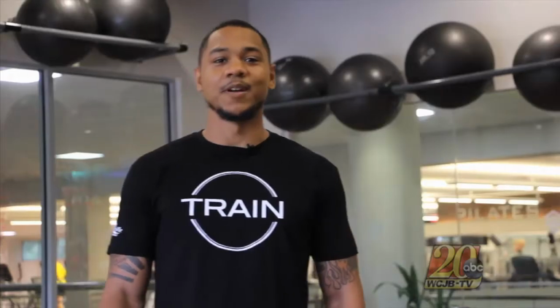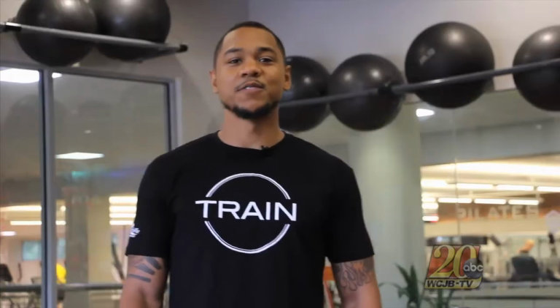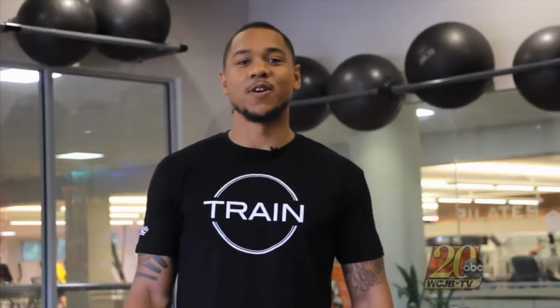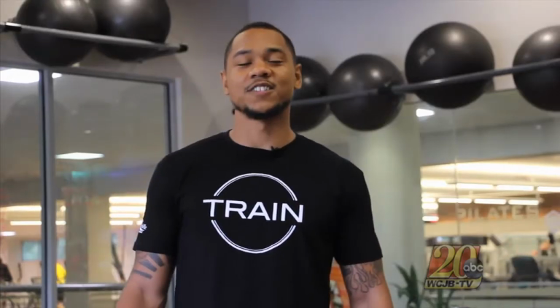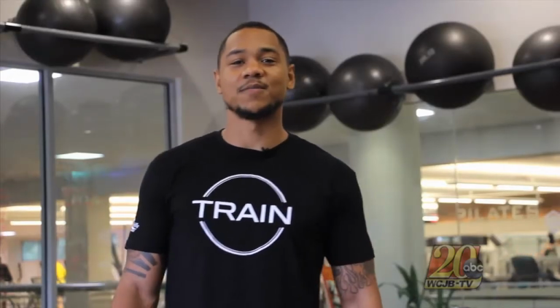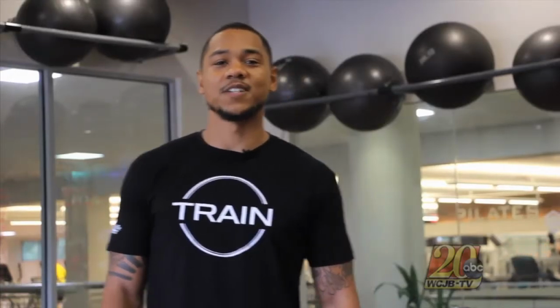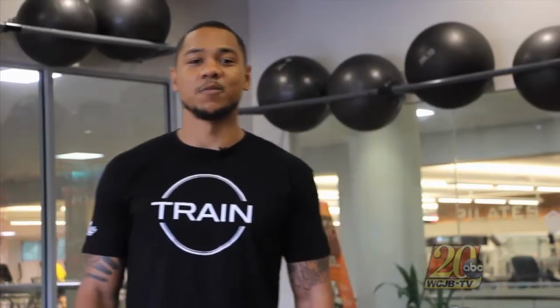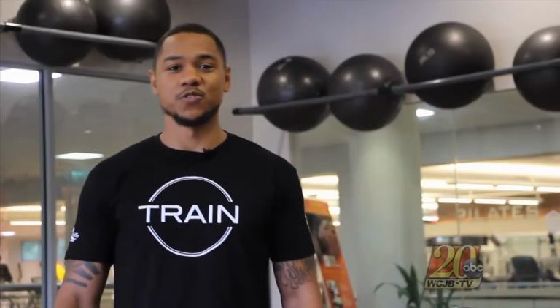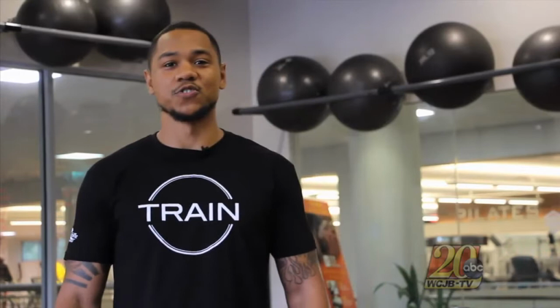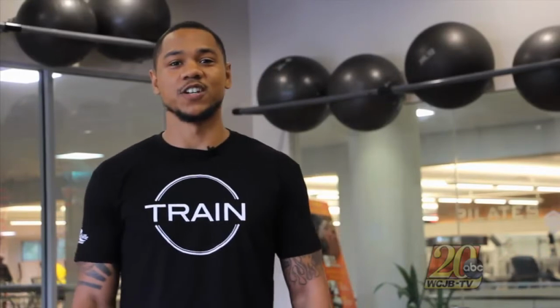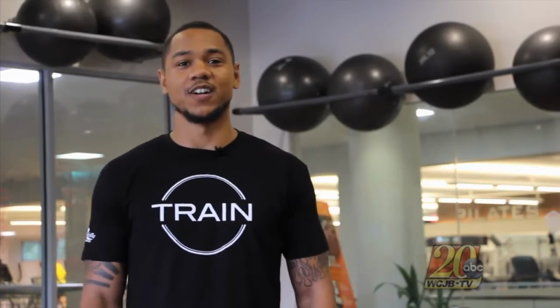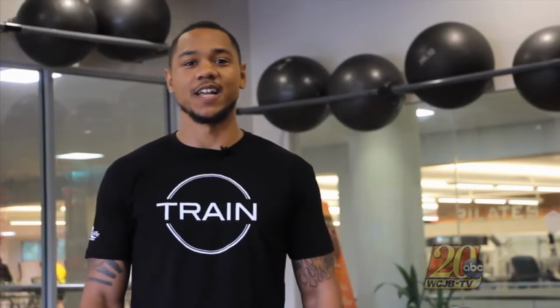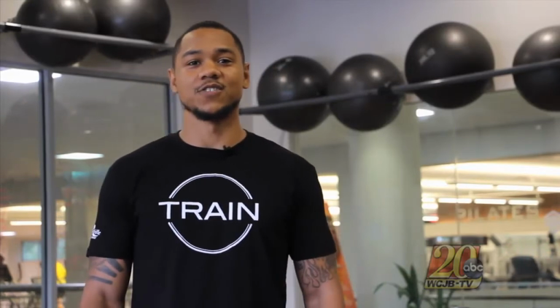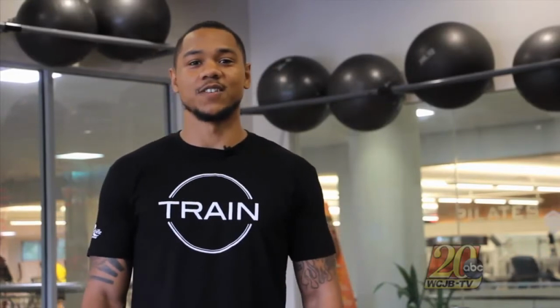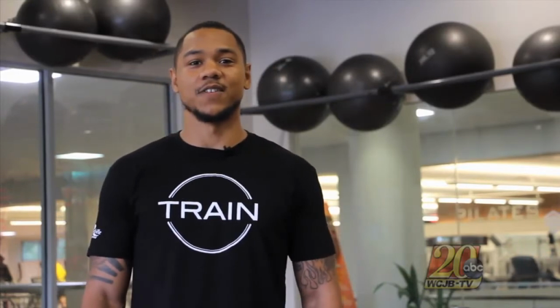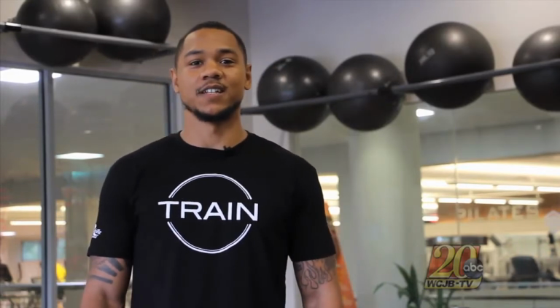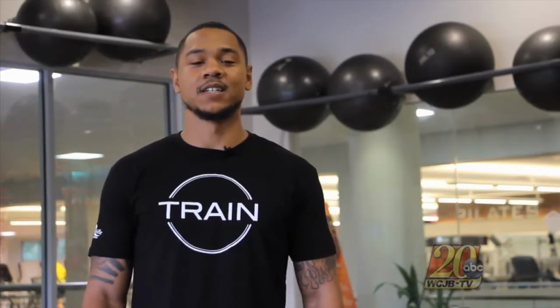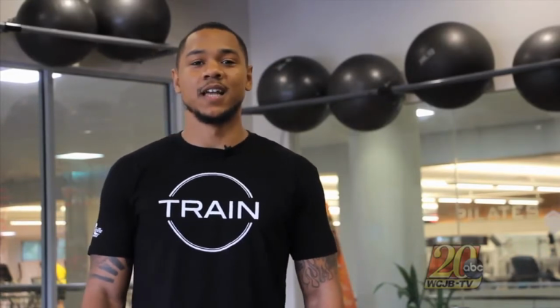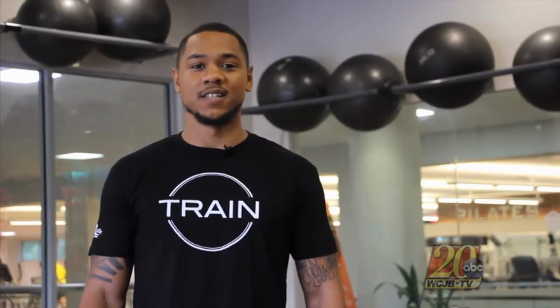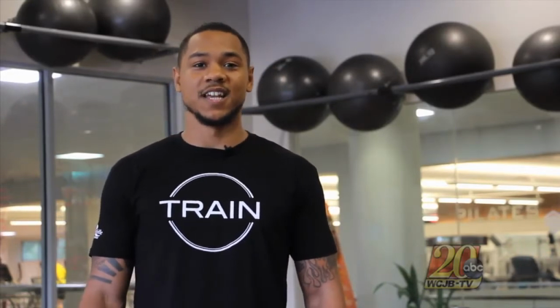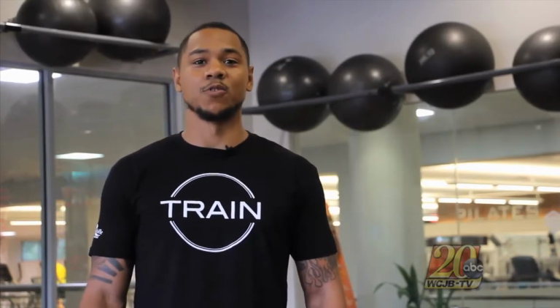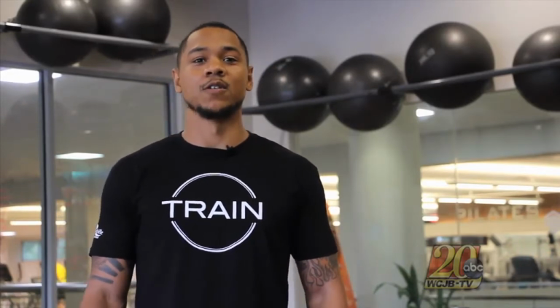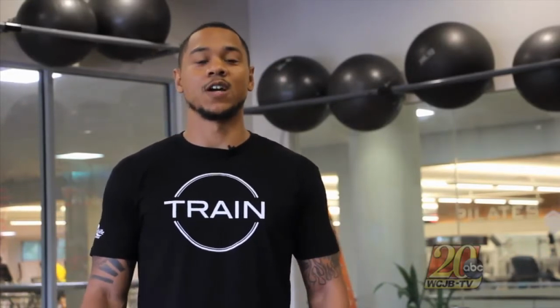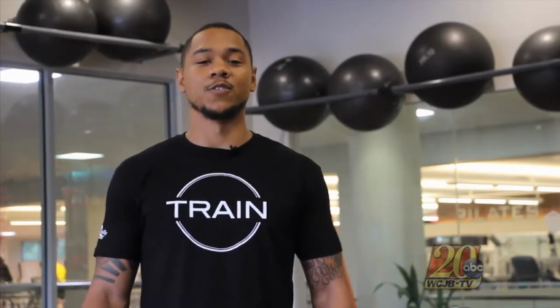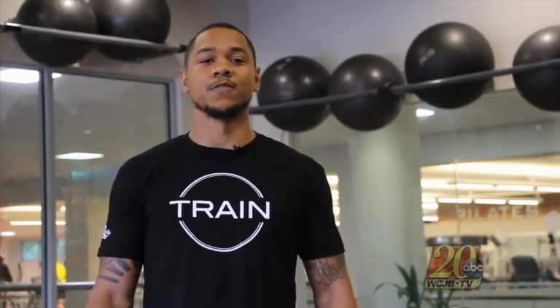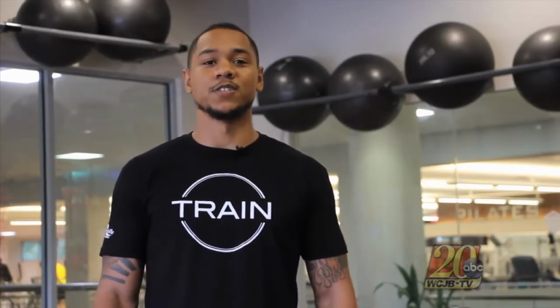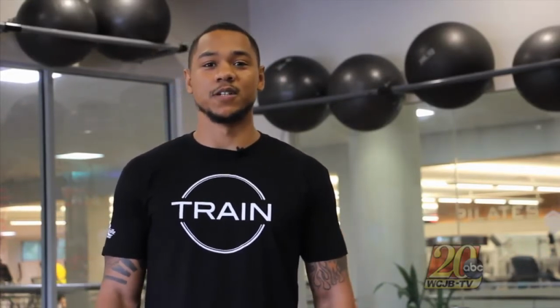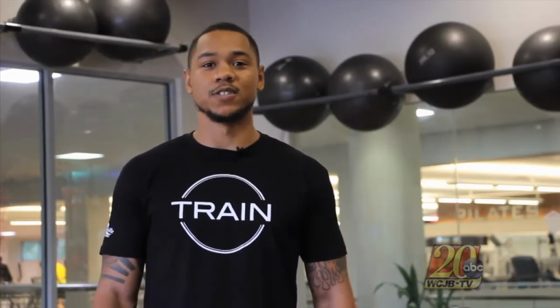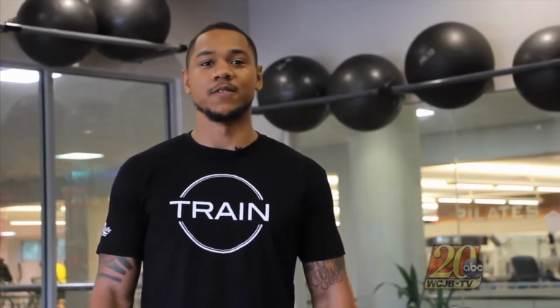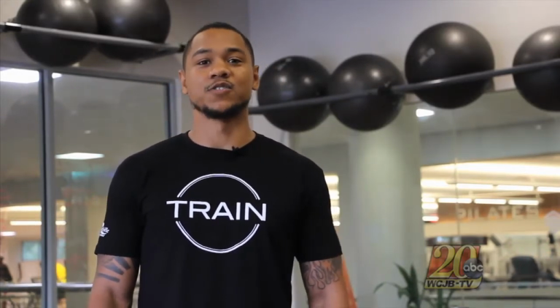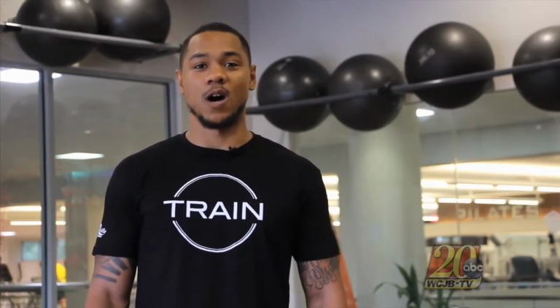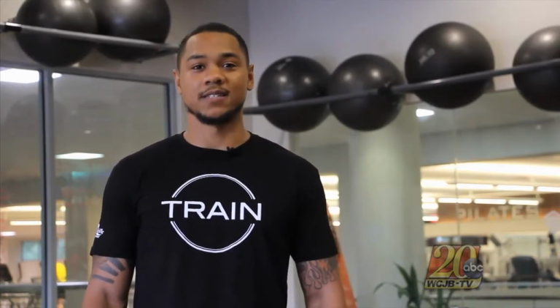Hi, my name is Marcus Thompson. I'm a personal trainer here at Gainesville Health and Fitness, and today we're going to cover the fundamentals of the squat.